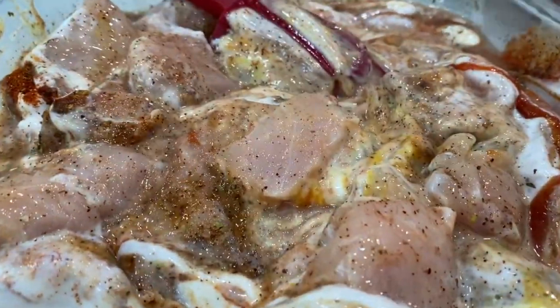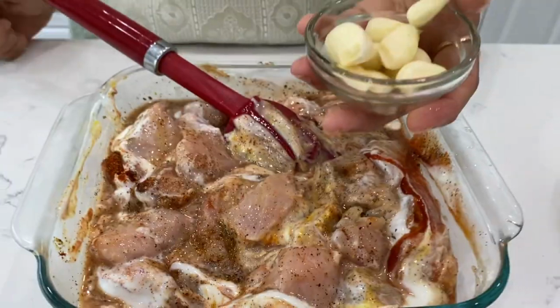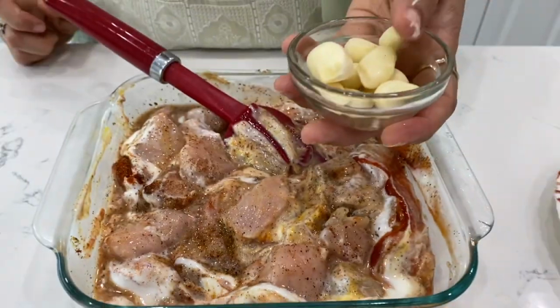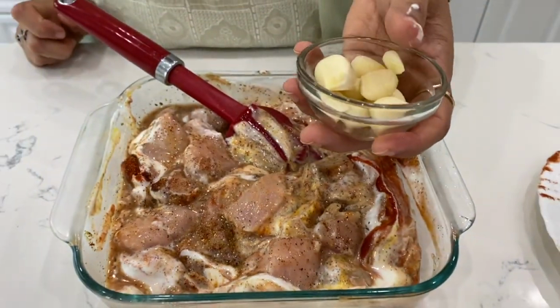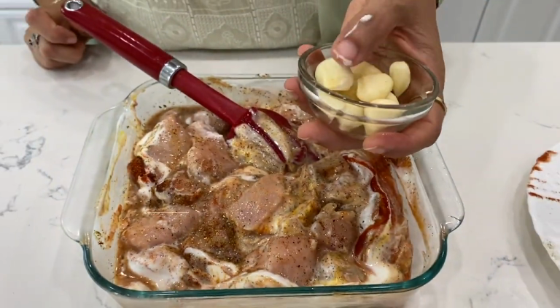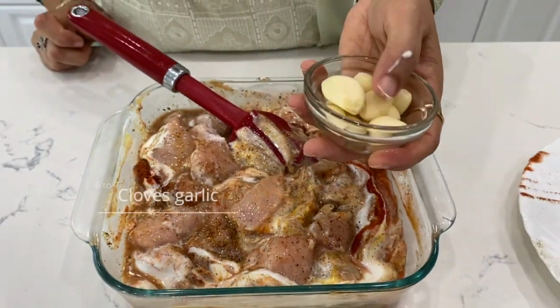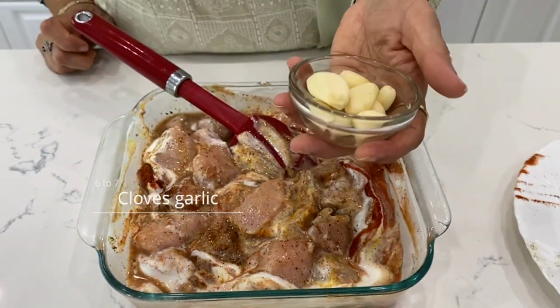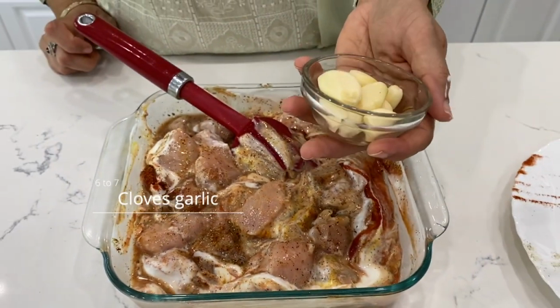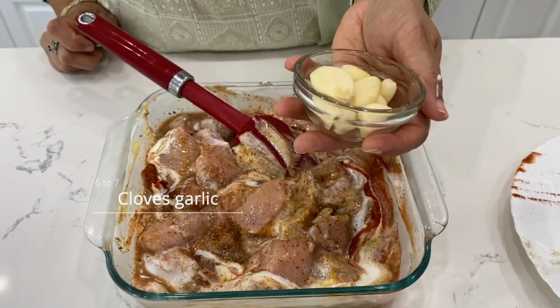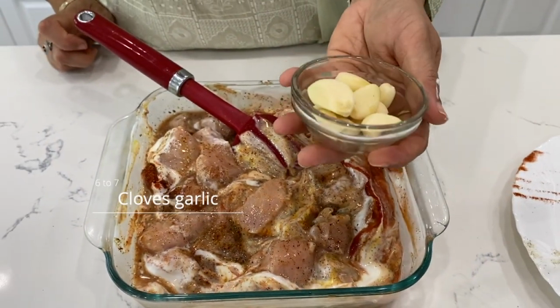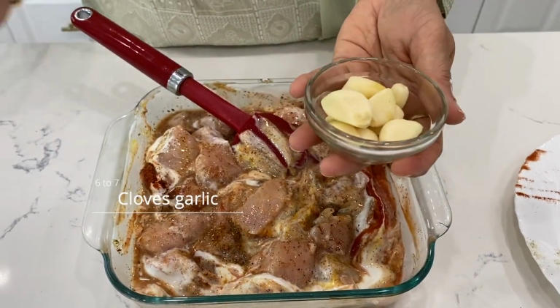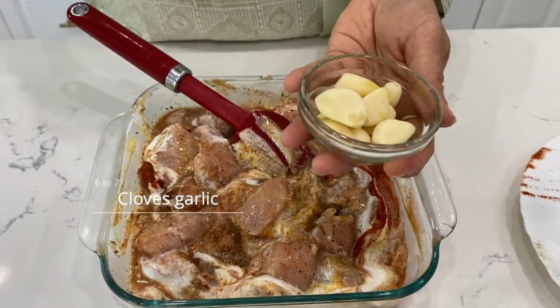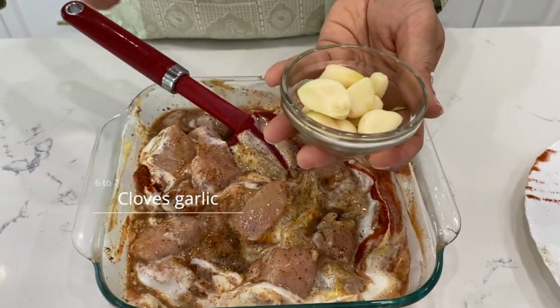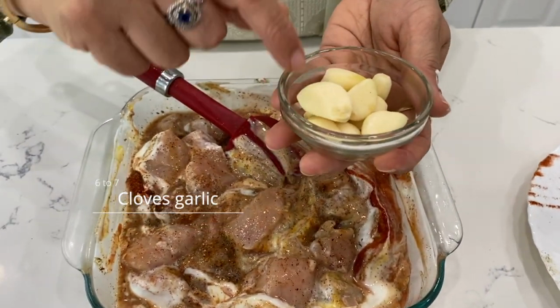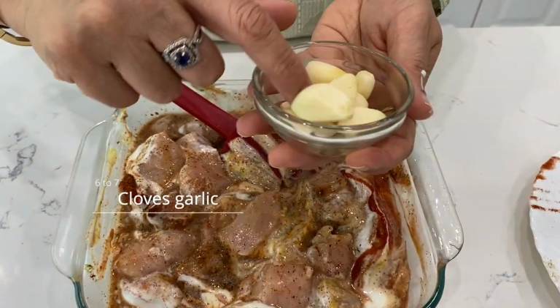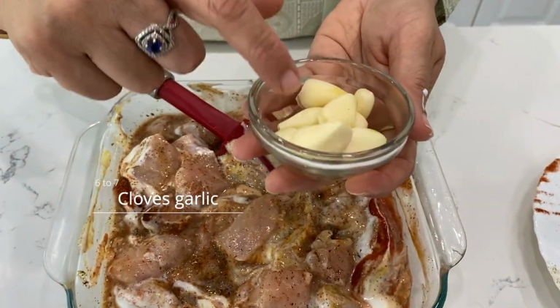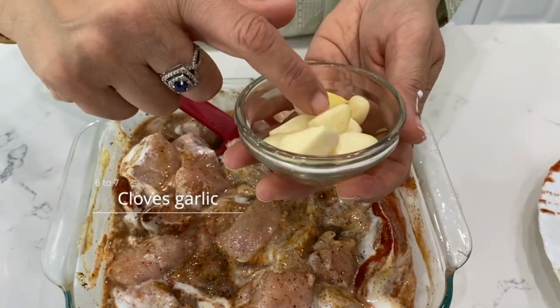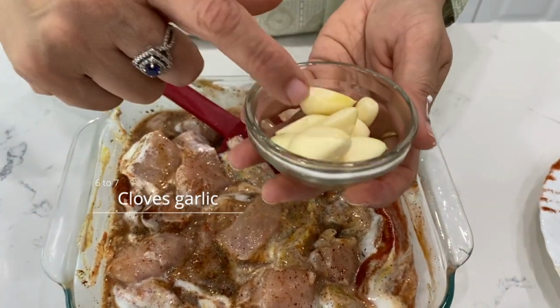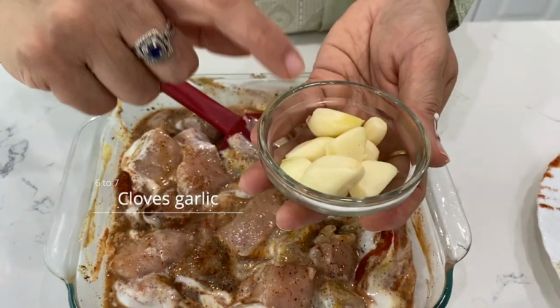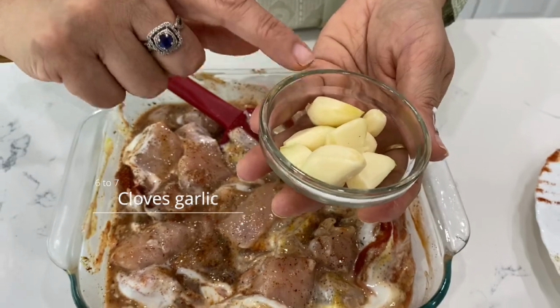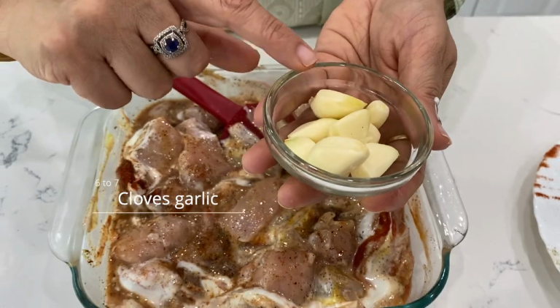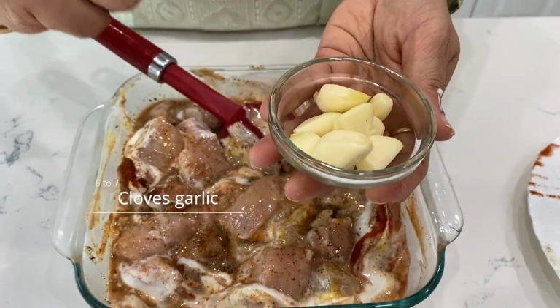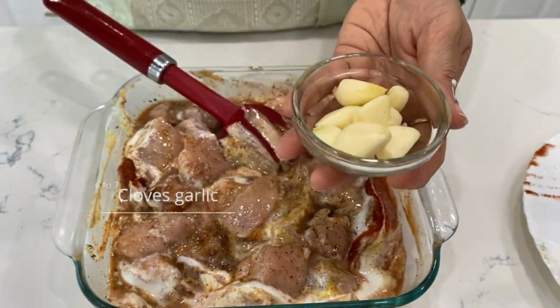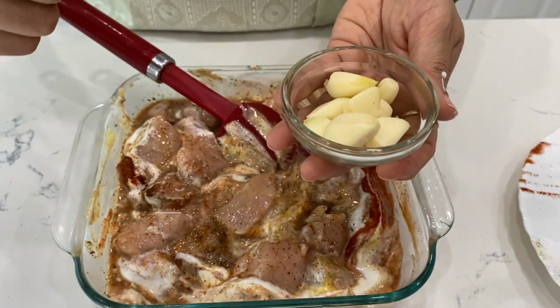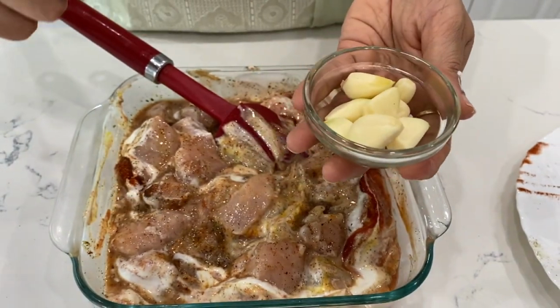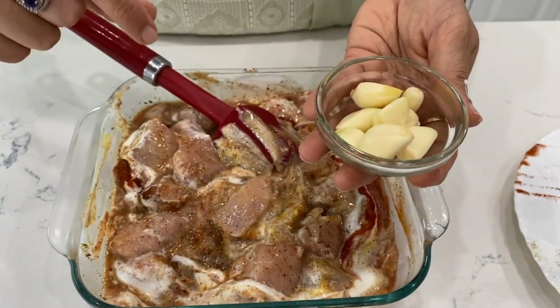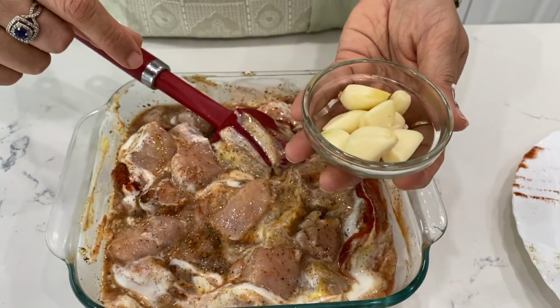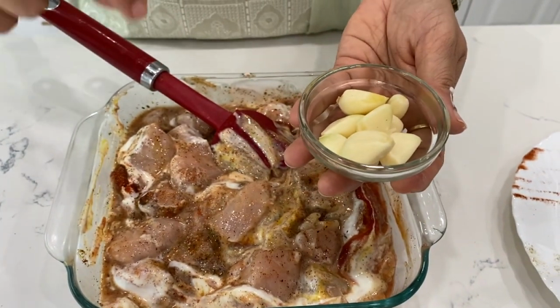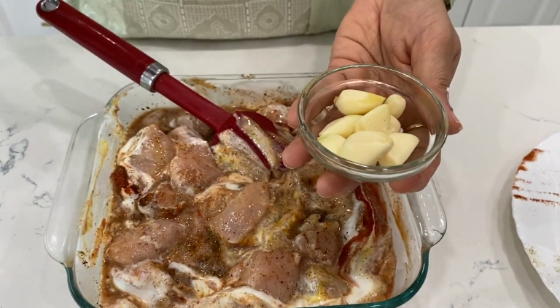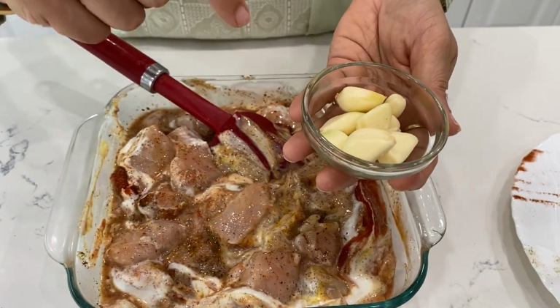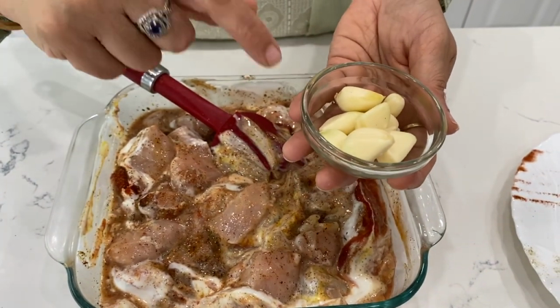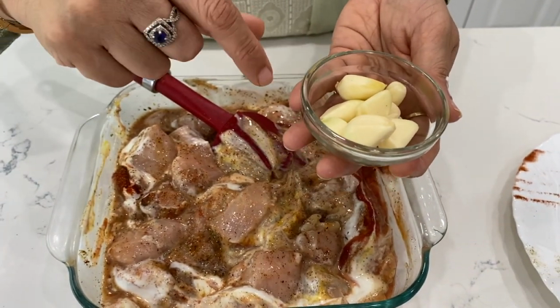I have fresh garlic which I will crush and add 6-7 cloves of garlic.